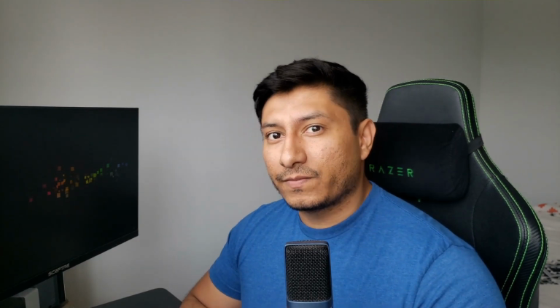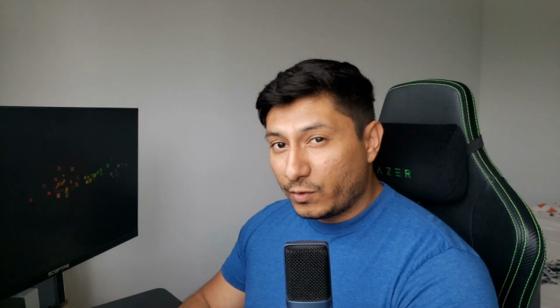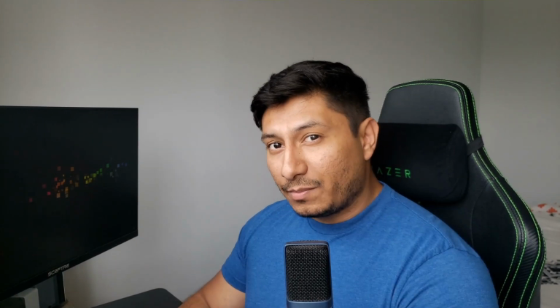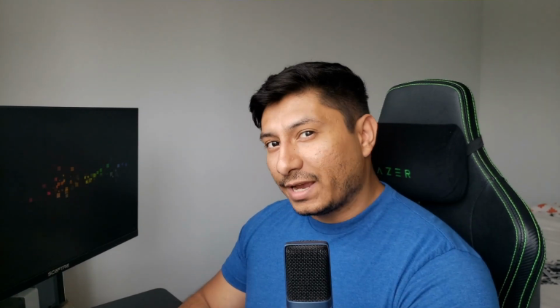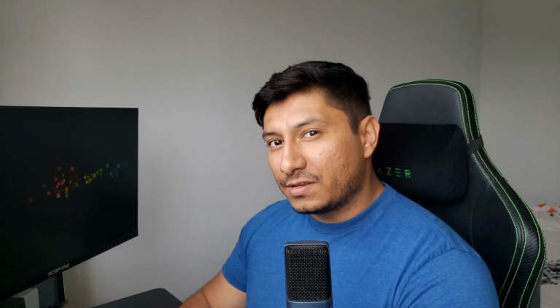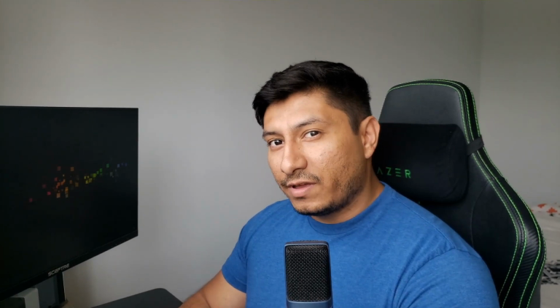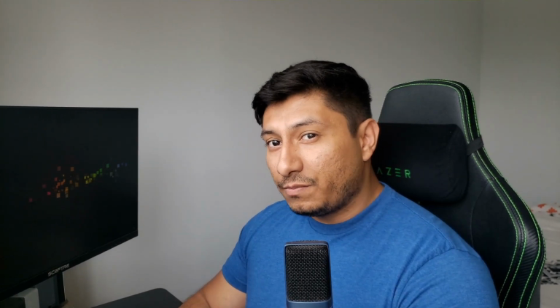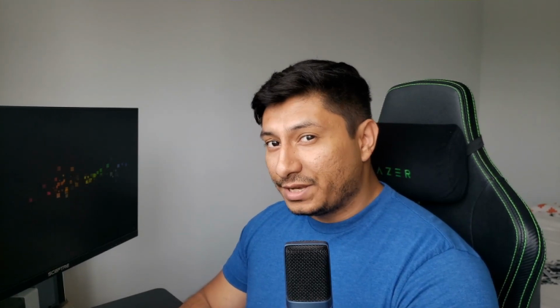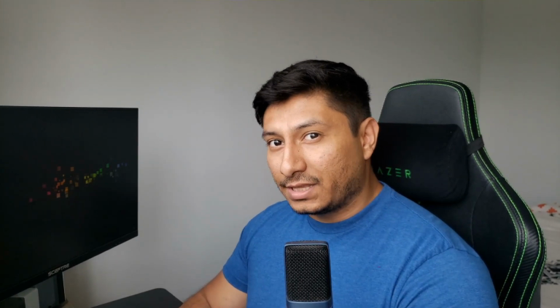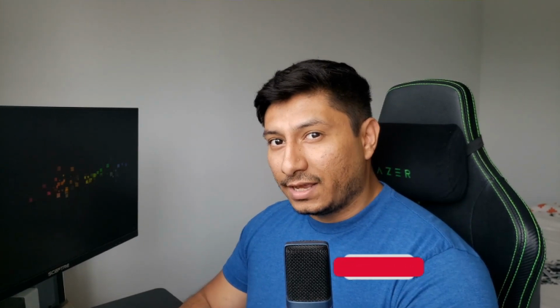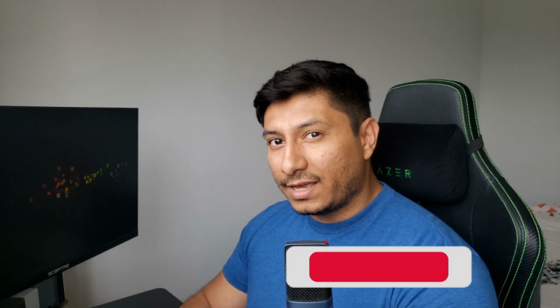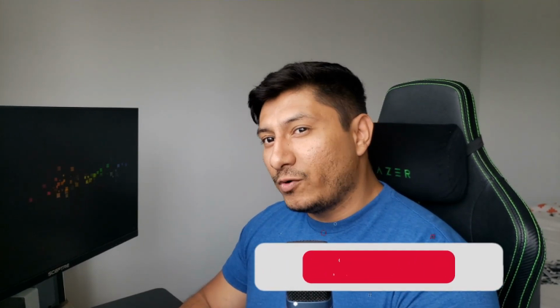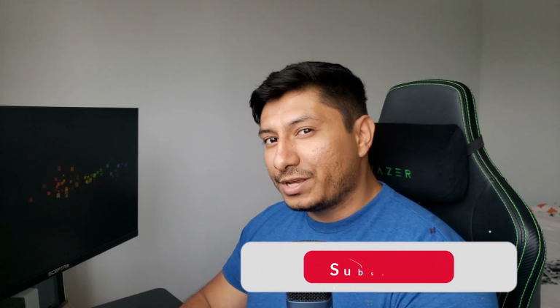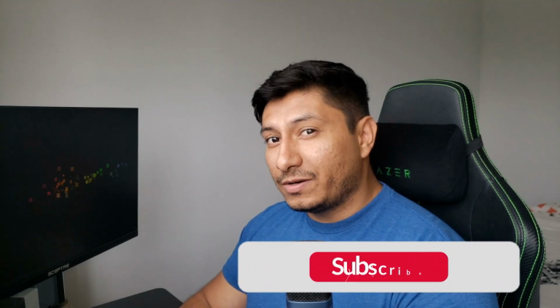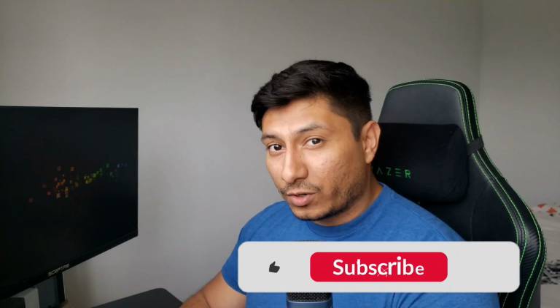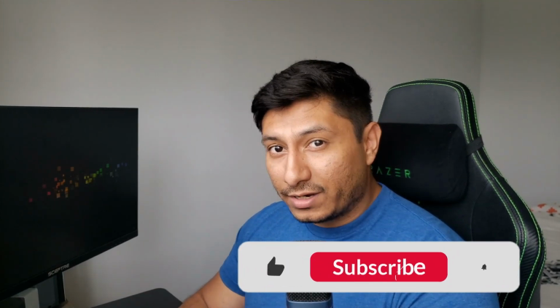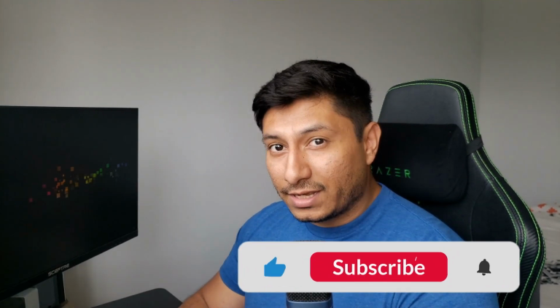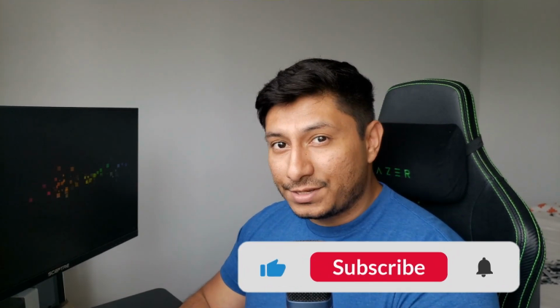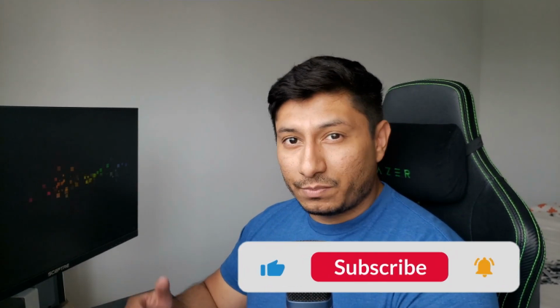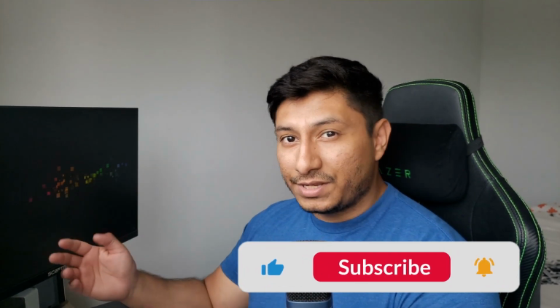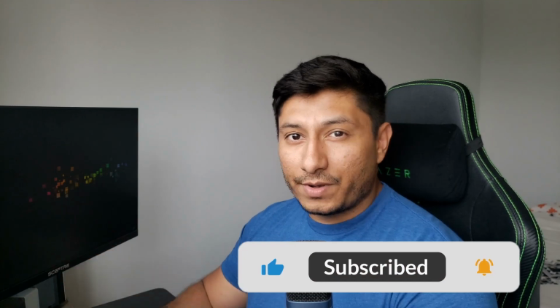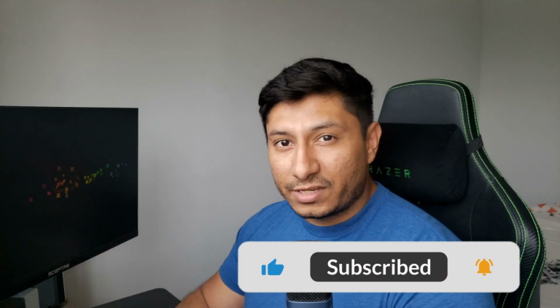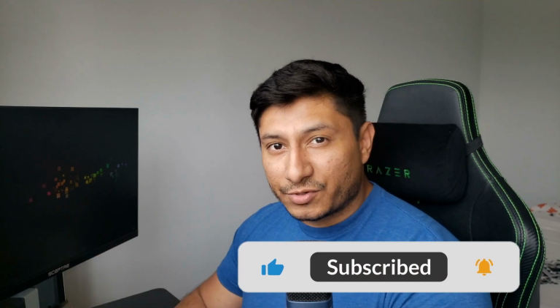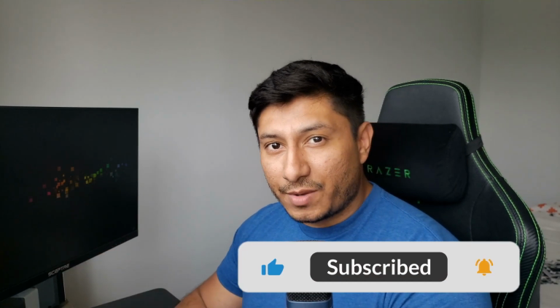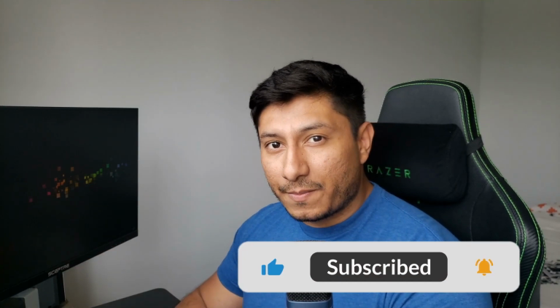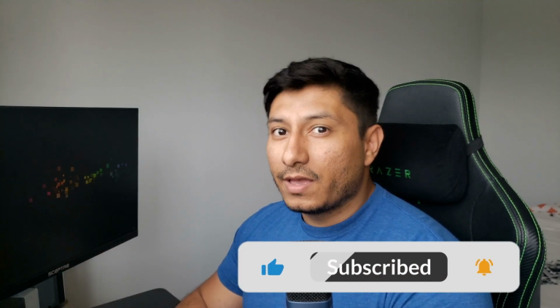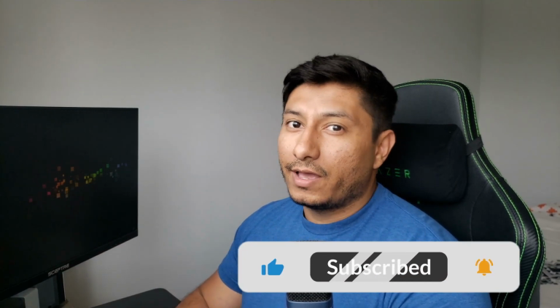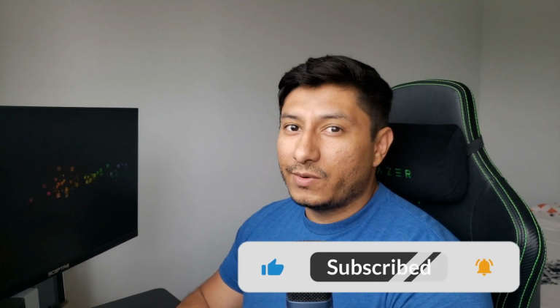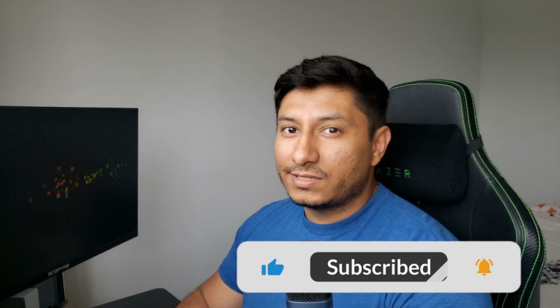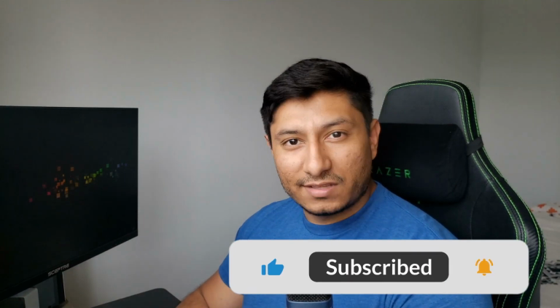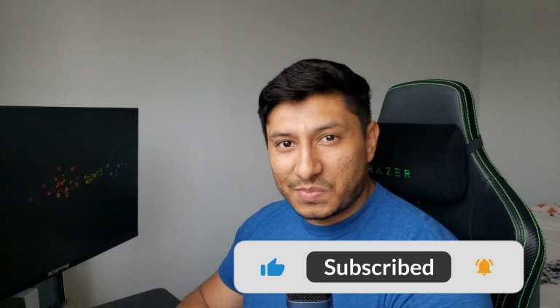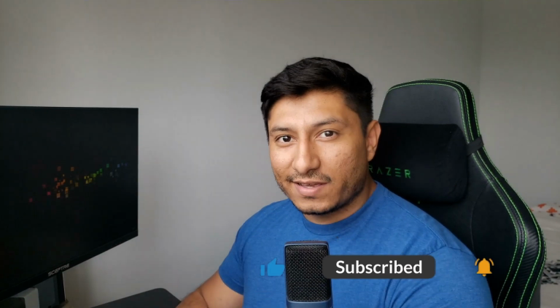If you end up liking this video, please hit the like. If you want to see more content like this, please go ahead and subscribe. Anyways, let's begin.